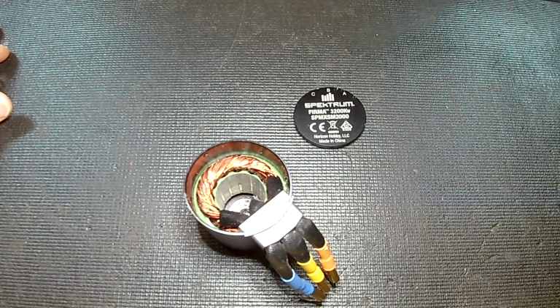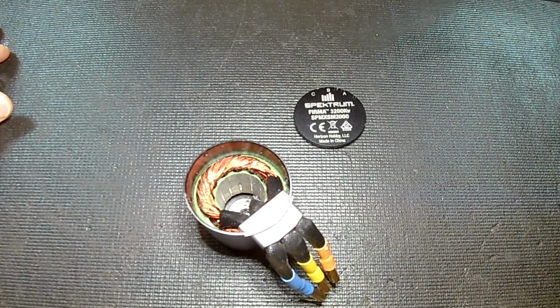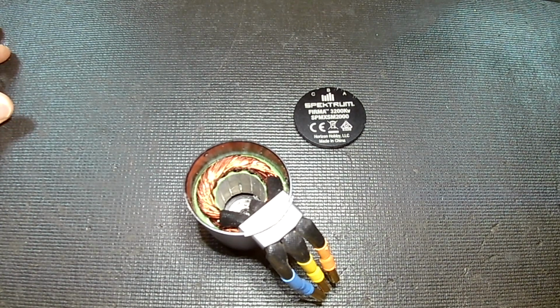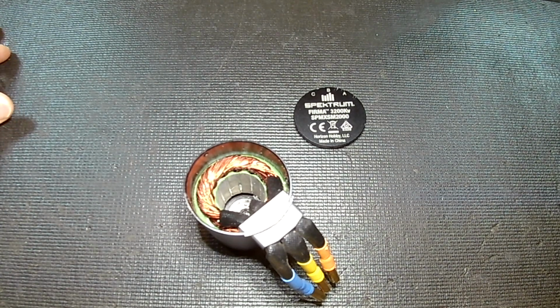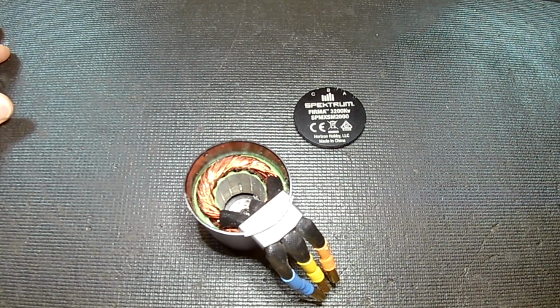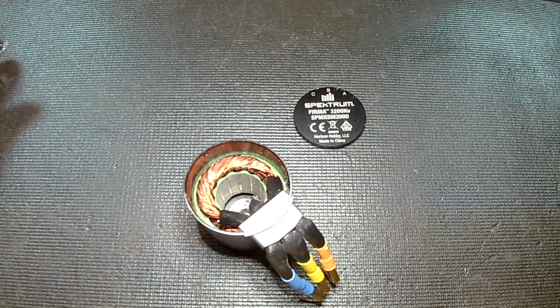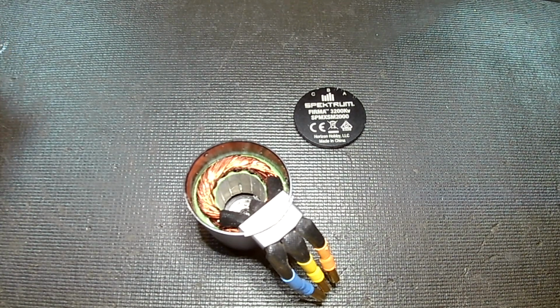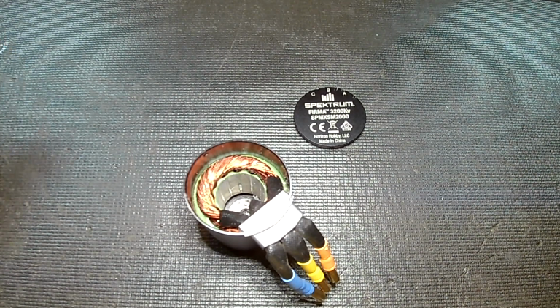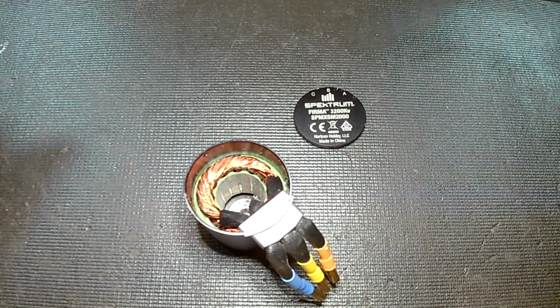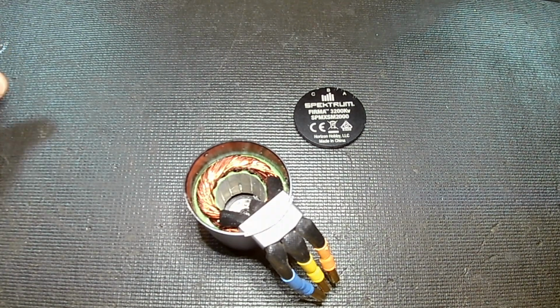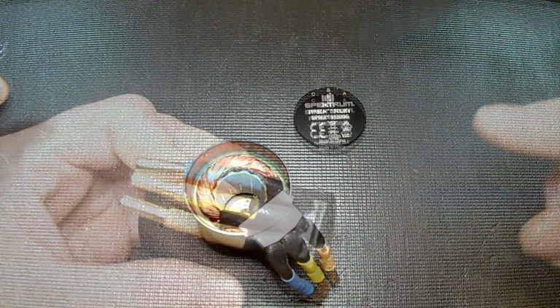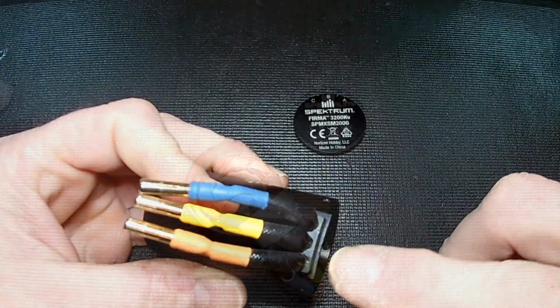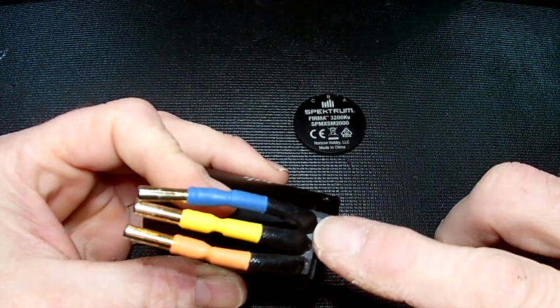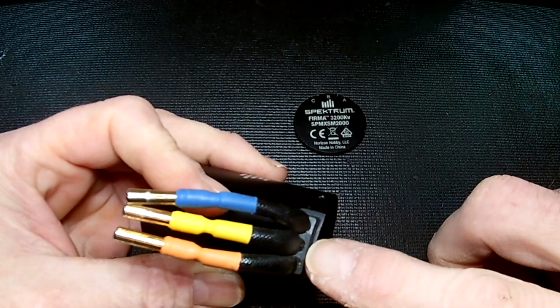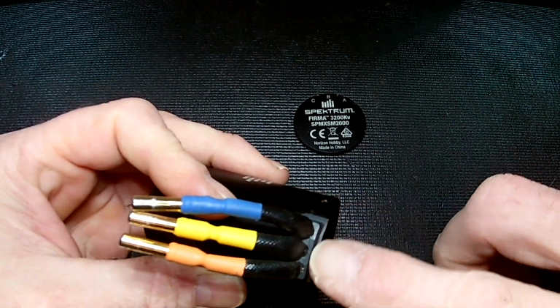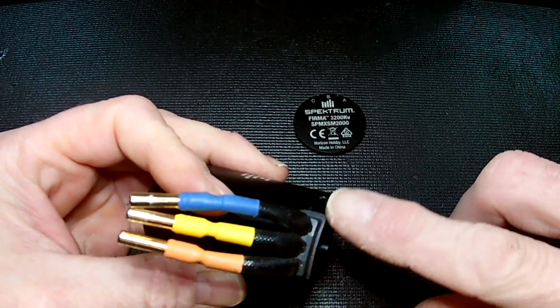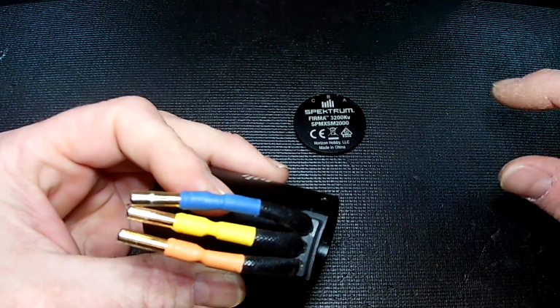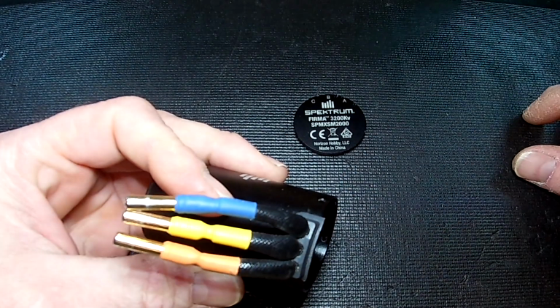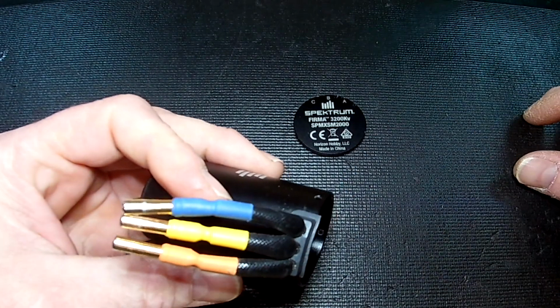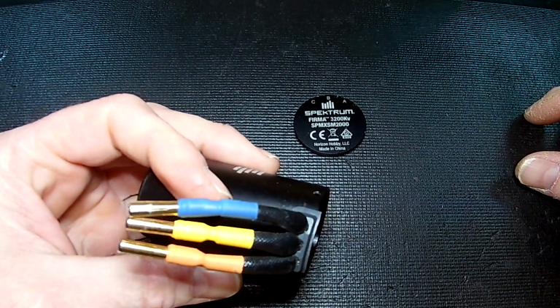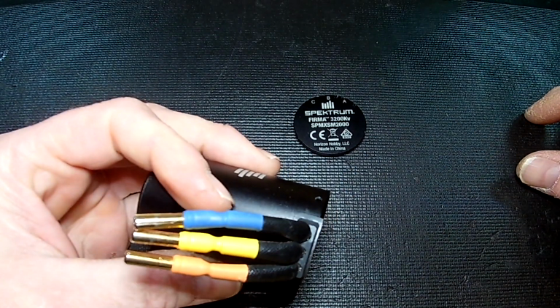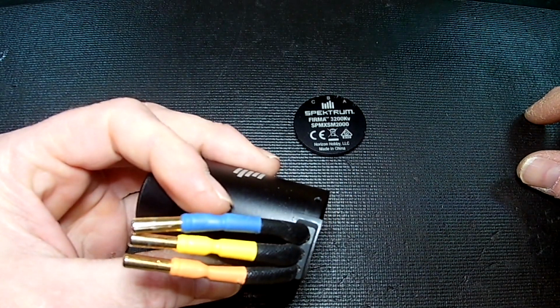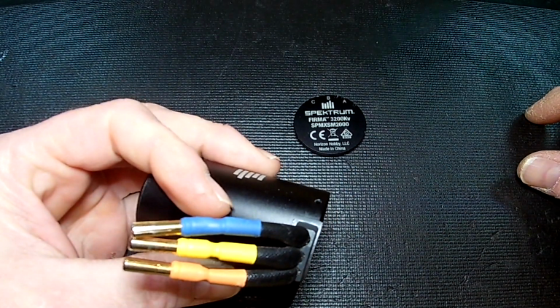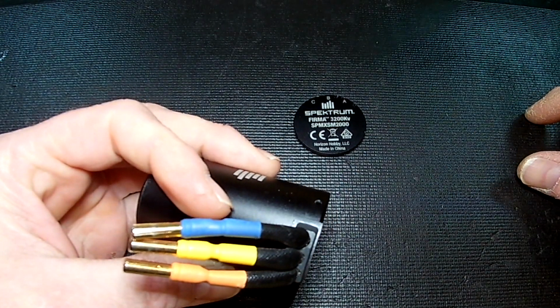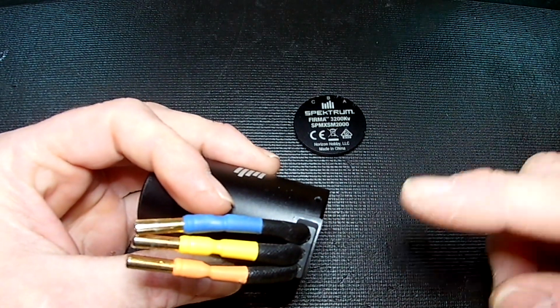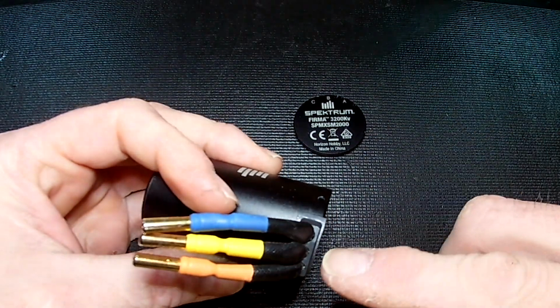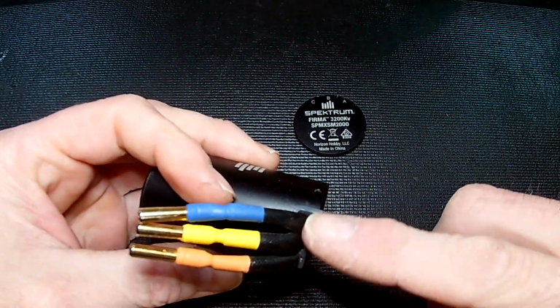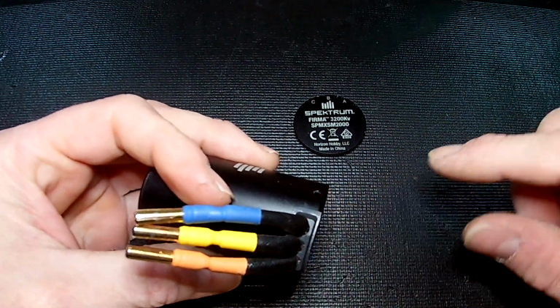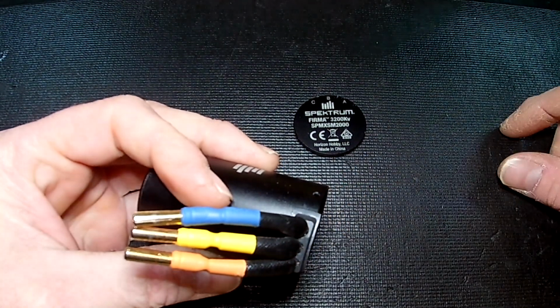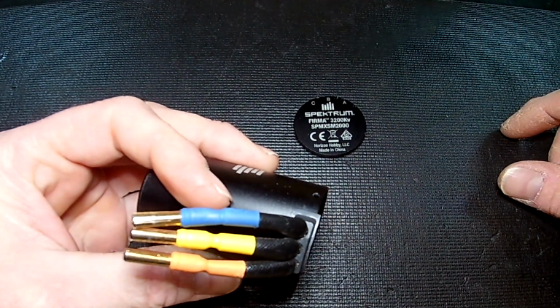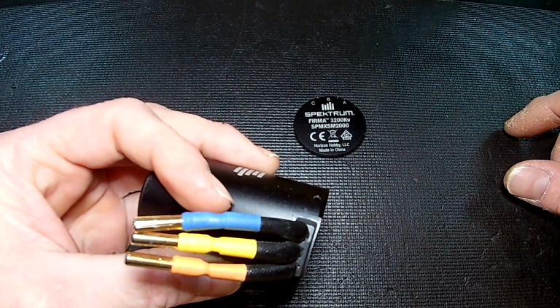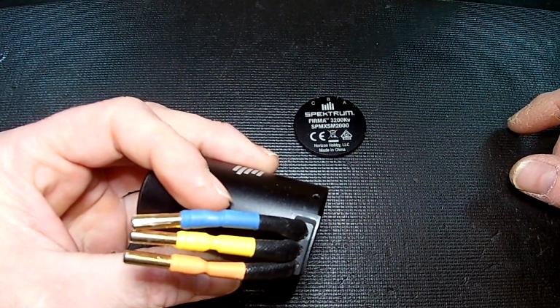So anyone with the 3660 3200kv Spektrum Firma motor in the V3 3S line — the Arrma trucks, the Granite, the Senton, Typhoon, and the Big Rock — may want to consider sealing those gaps up with something.